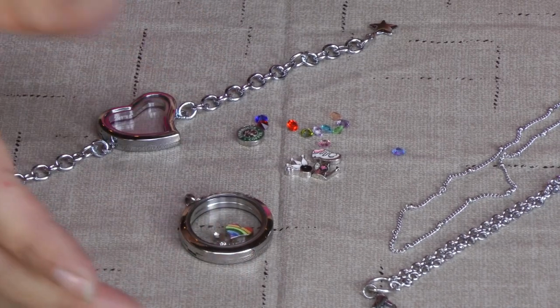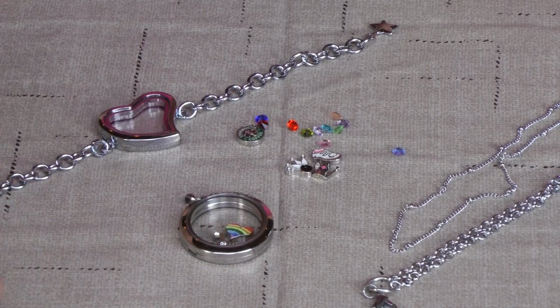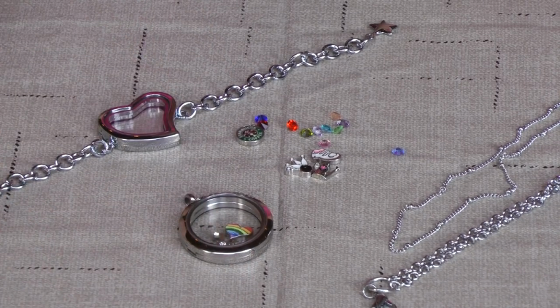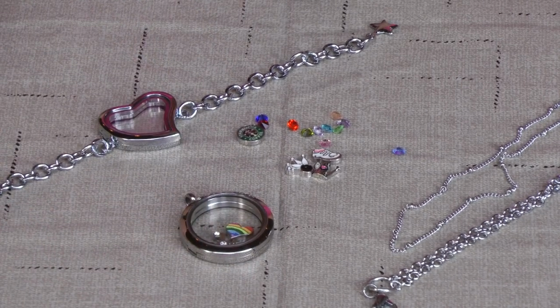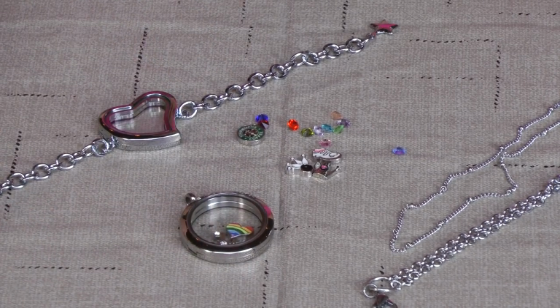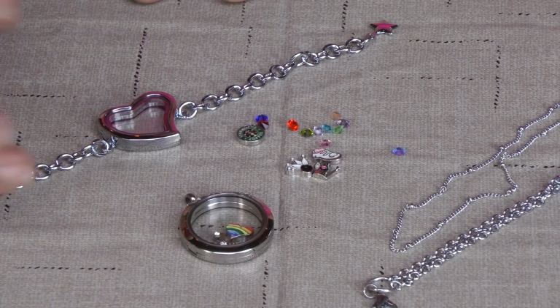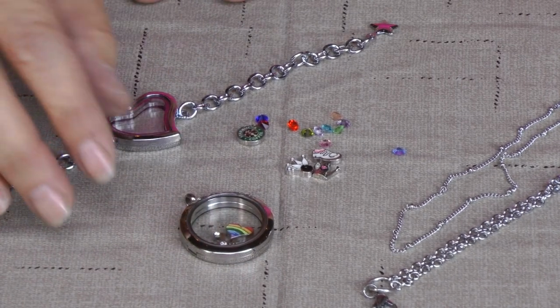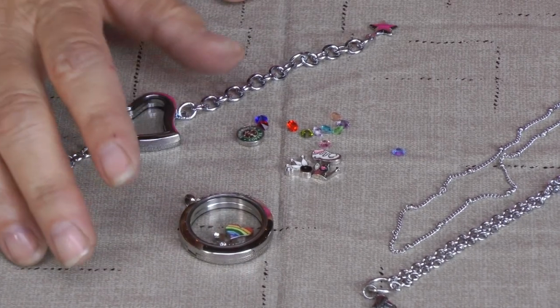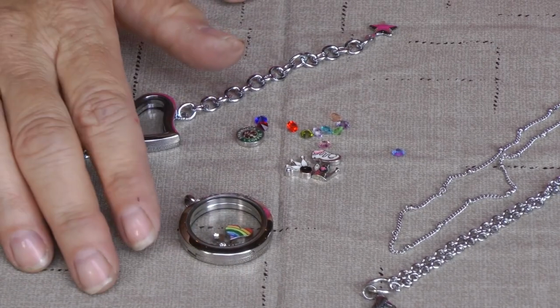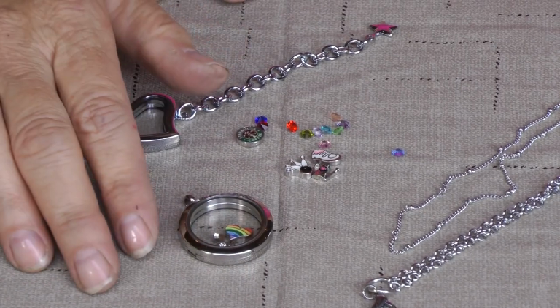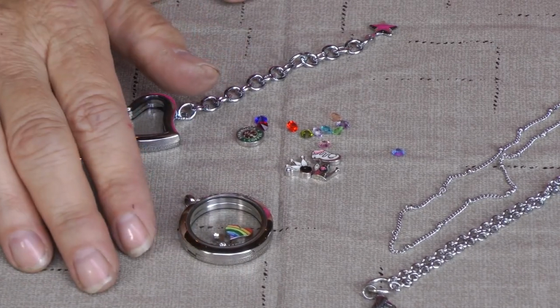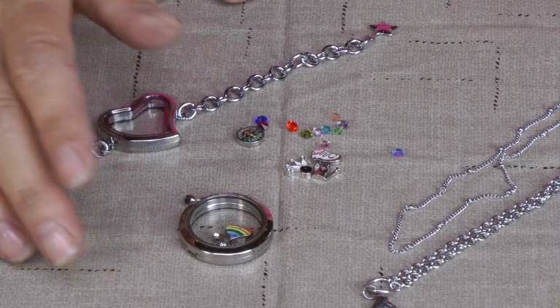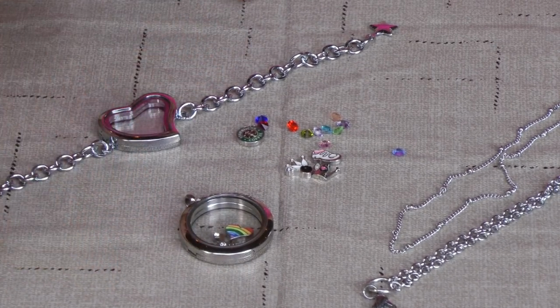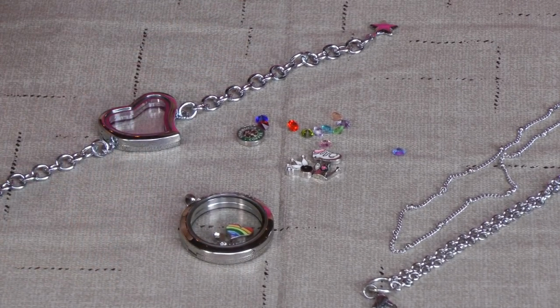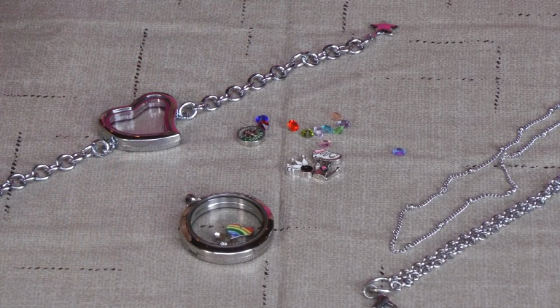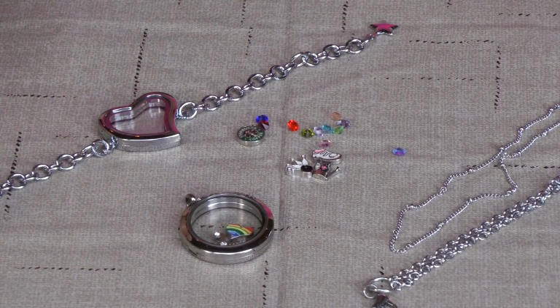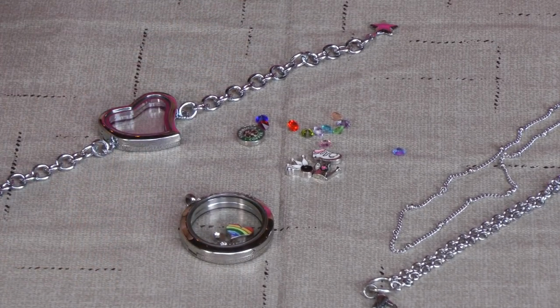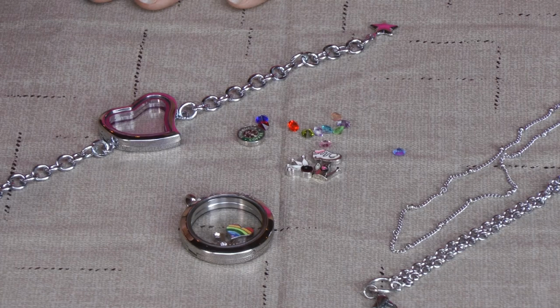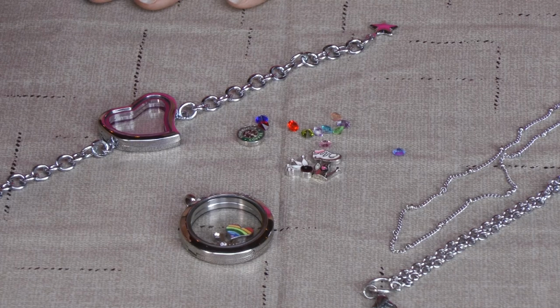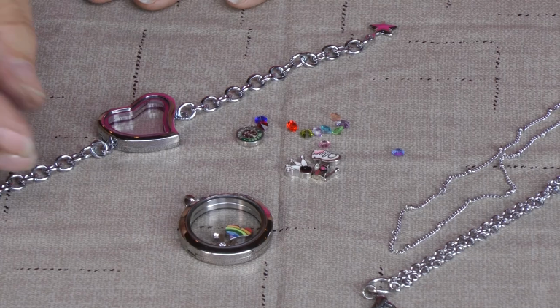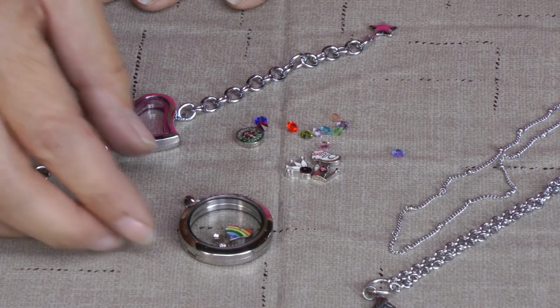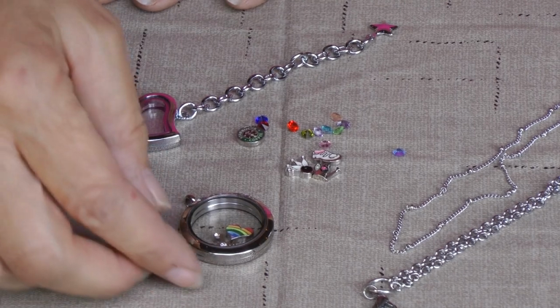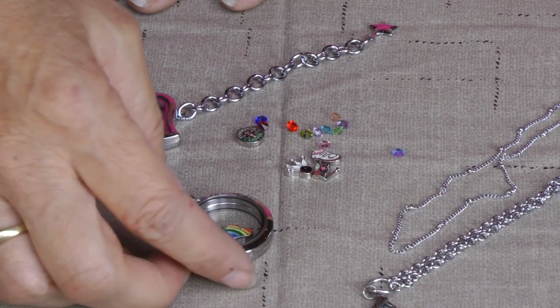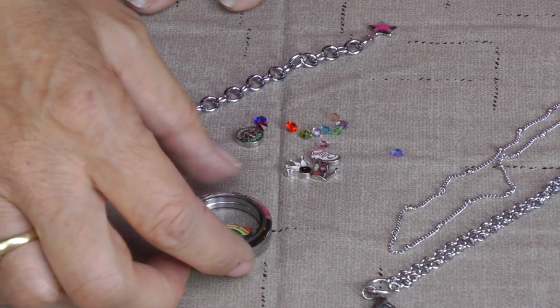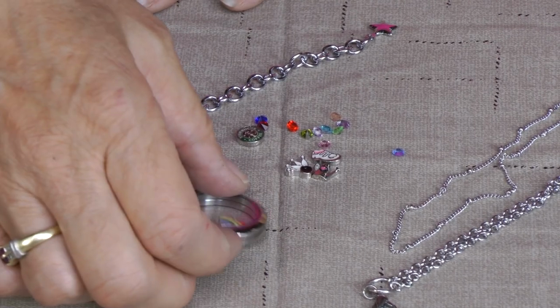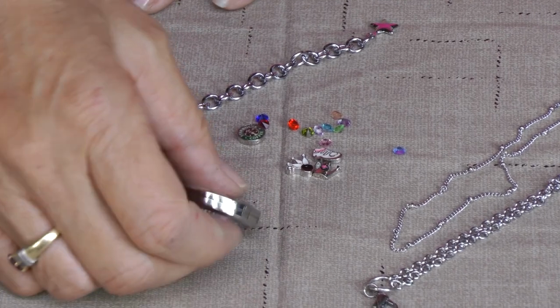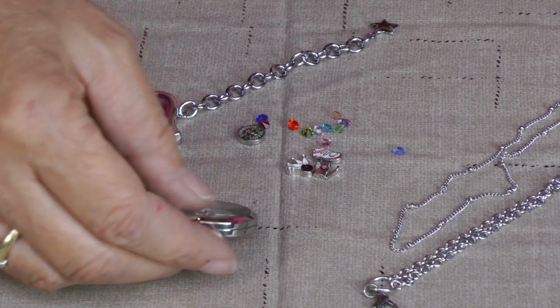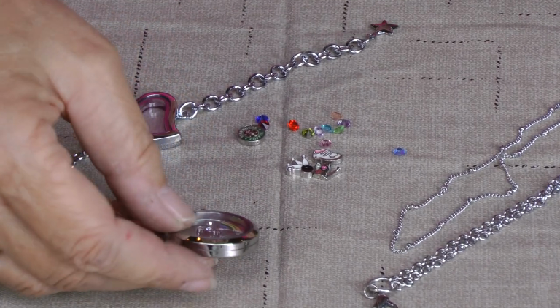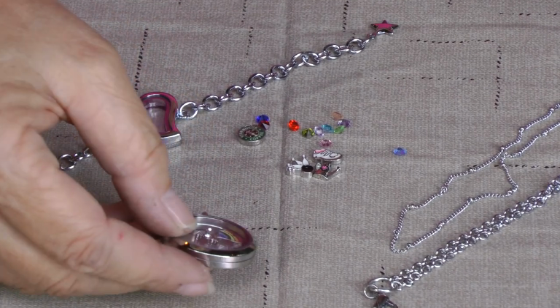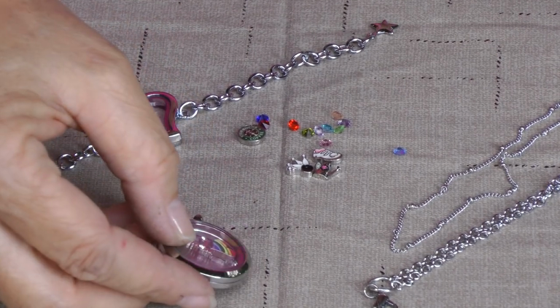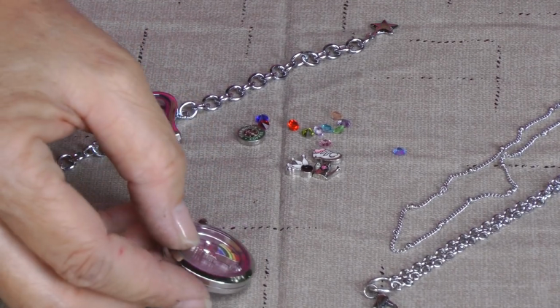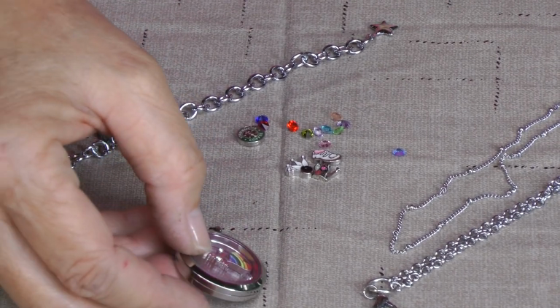You can always add different charms to it and change them out every day, however you would like.